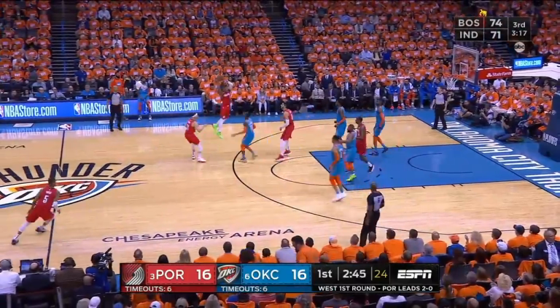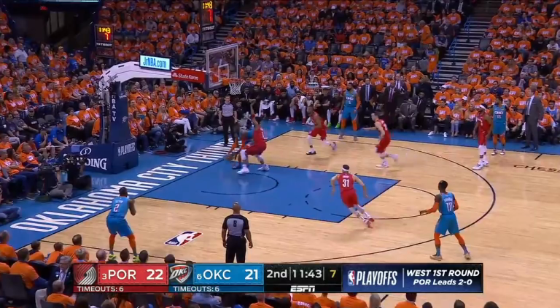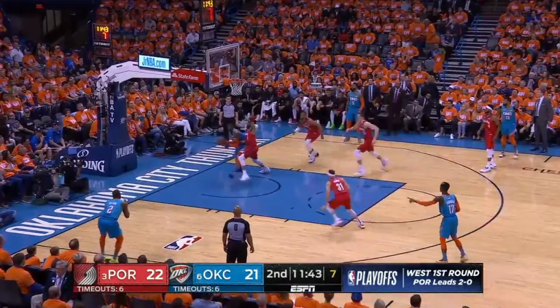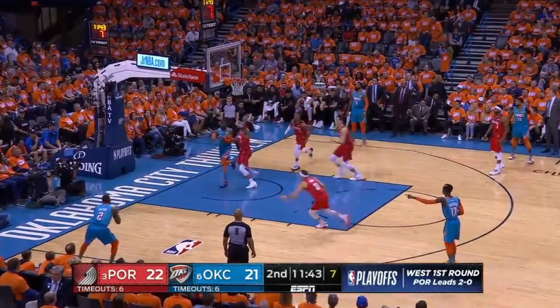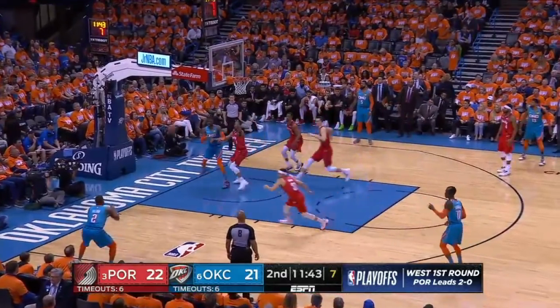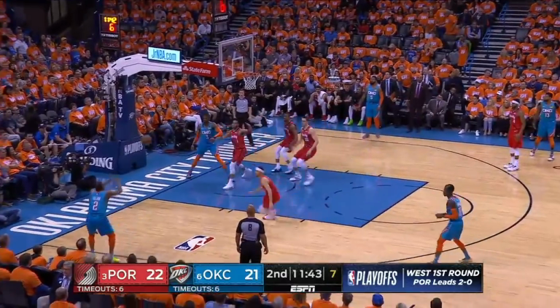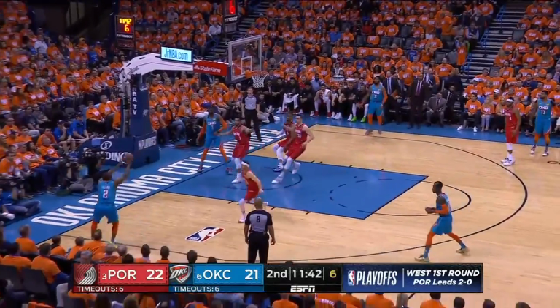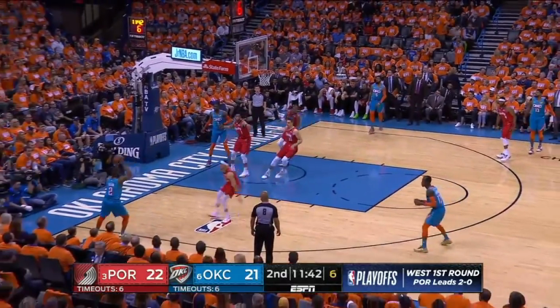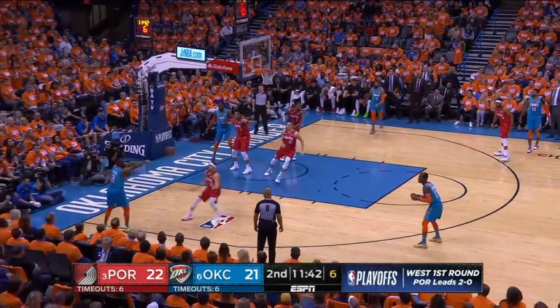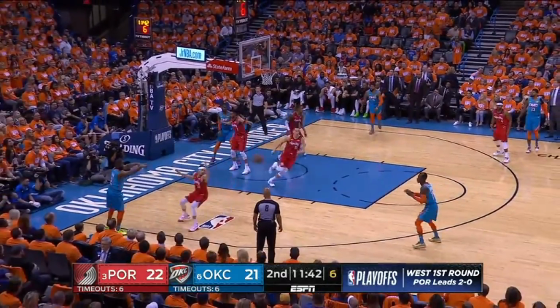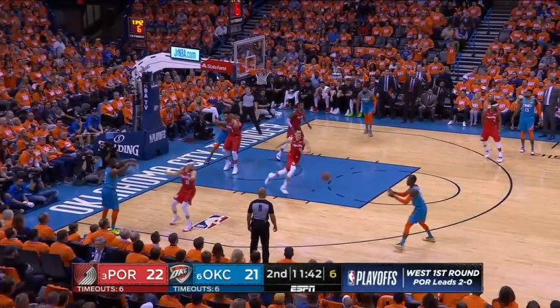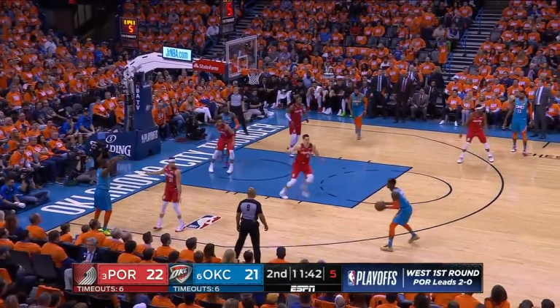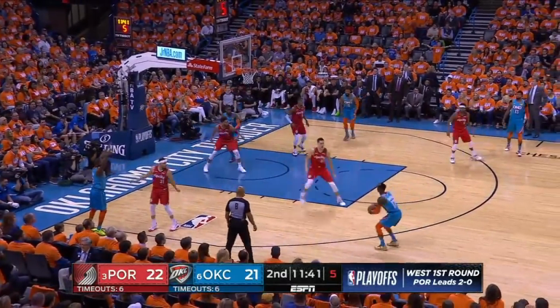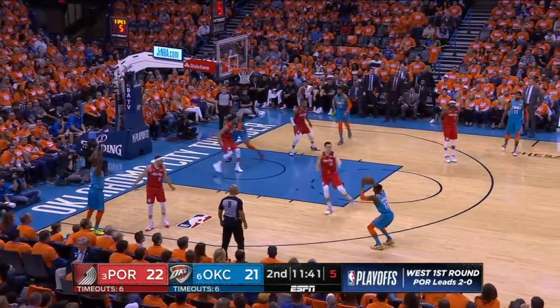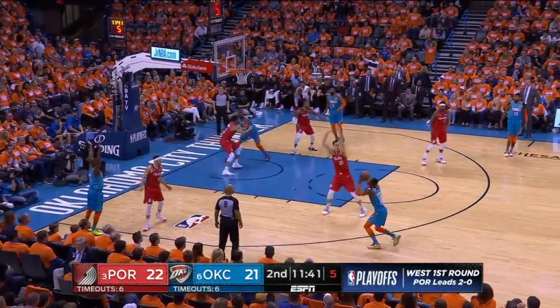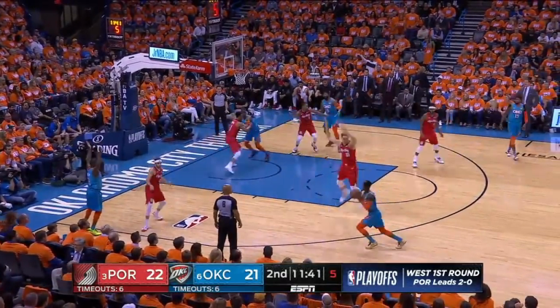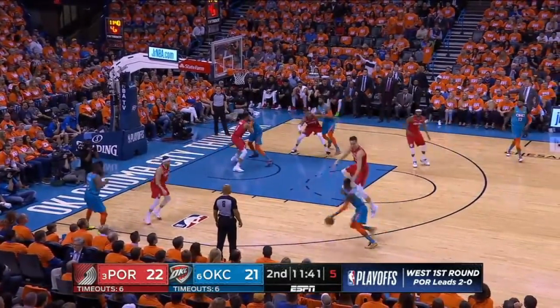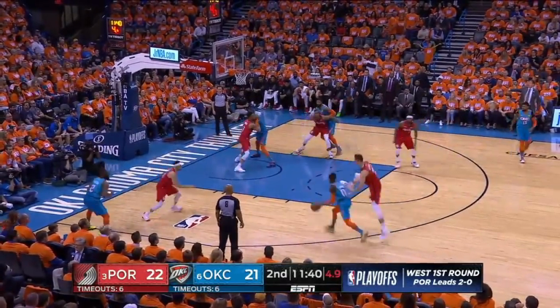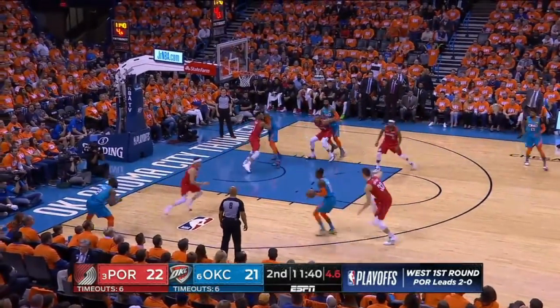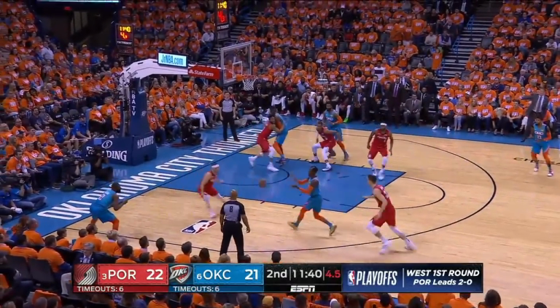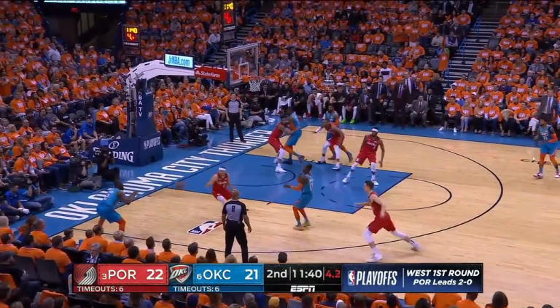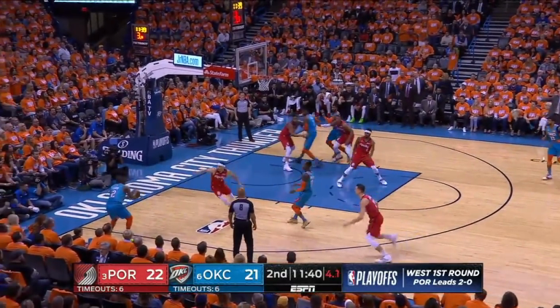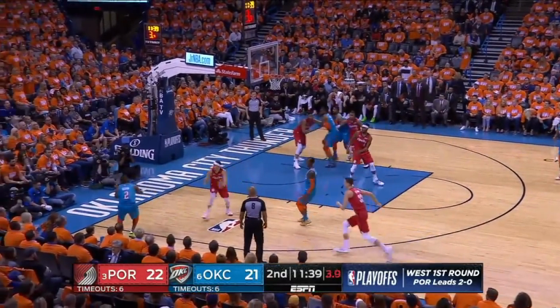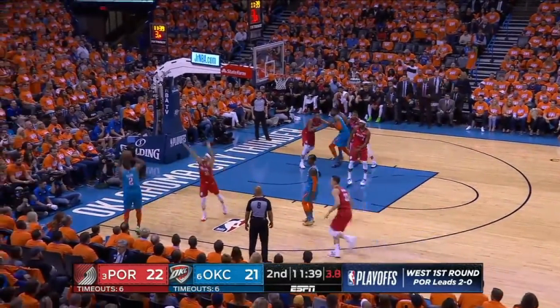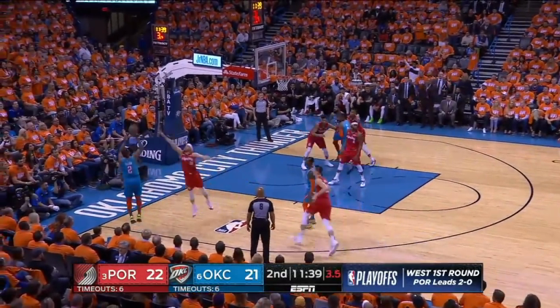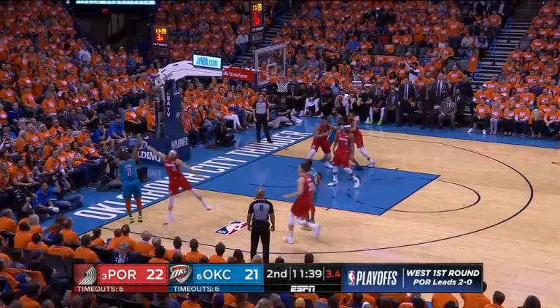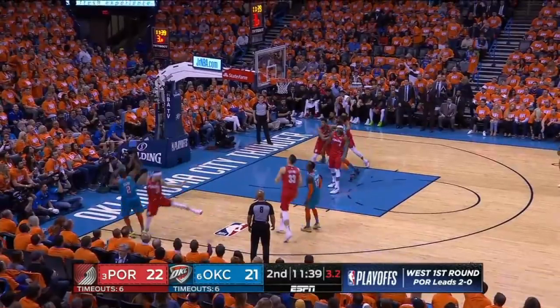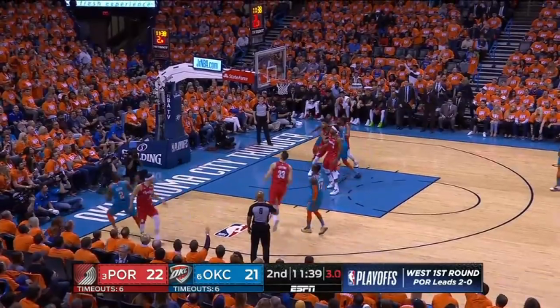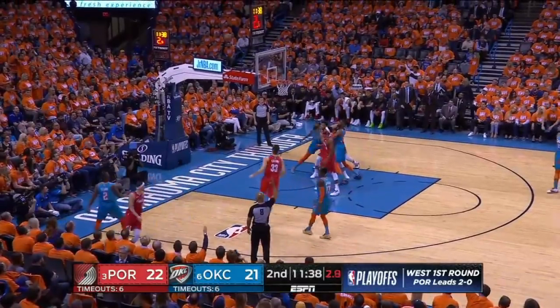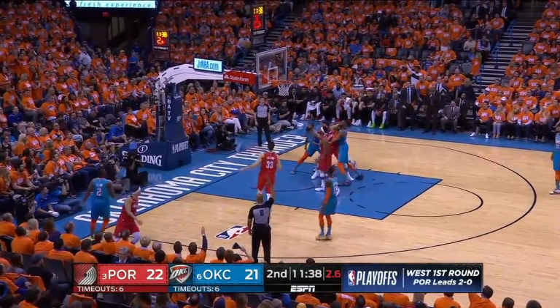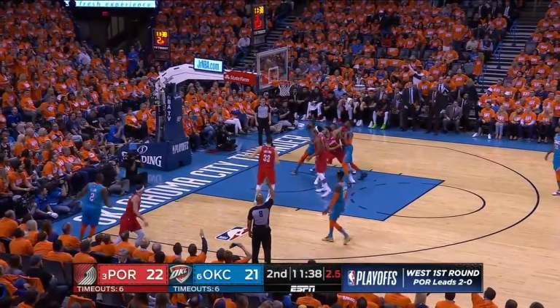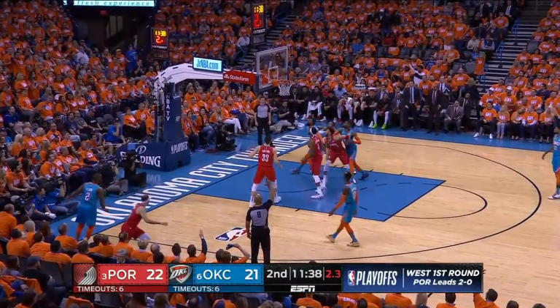Tipped. Noel kicks it back out. Schroeder. Good fake on Collins. Felt in the corner three.